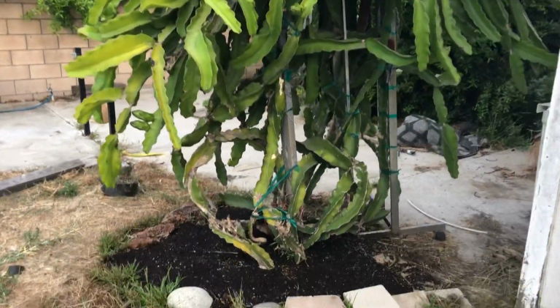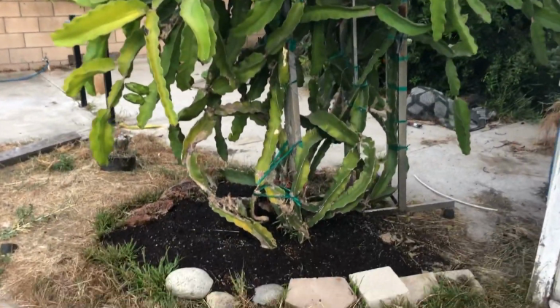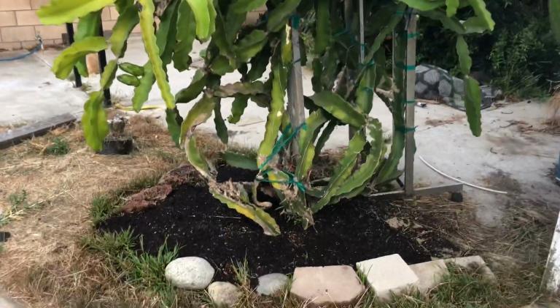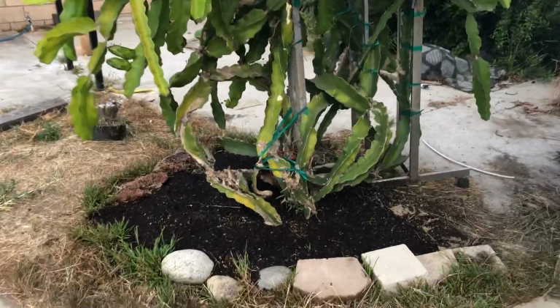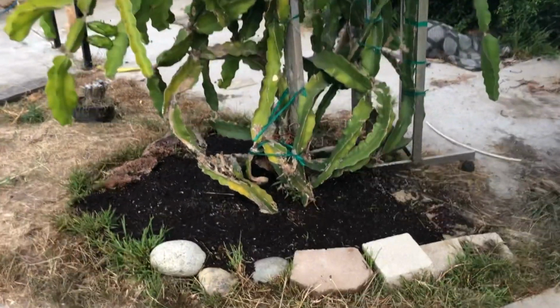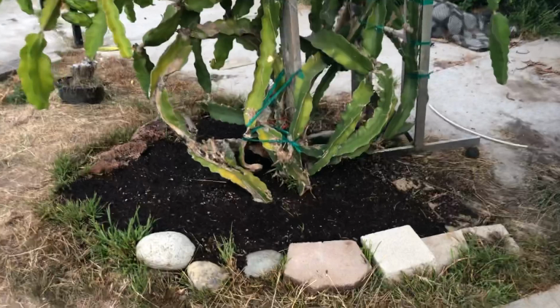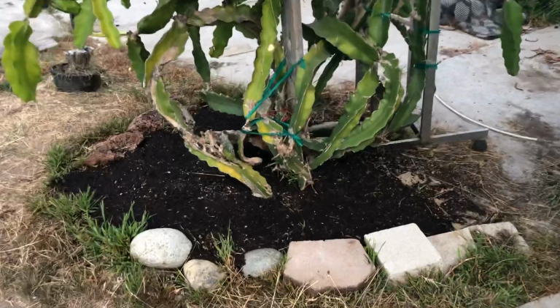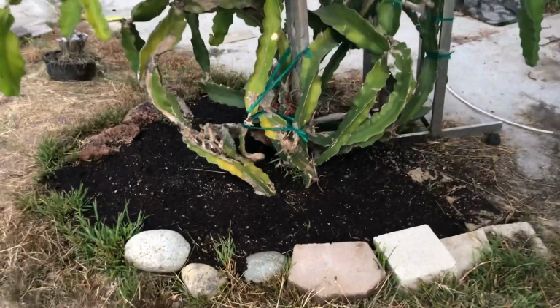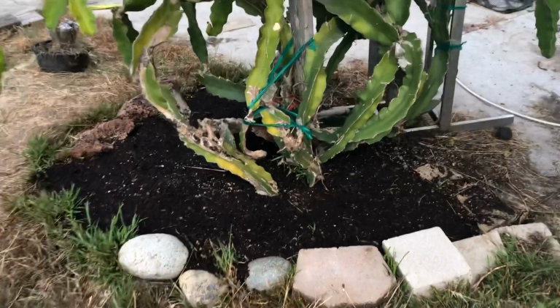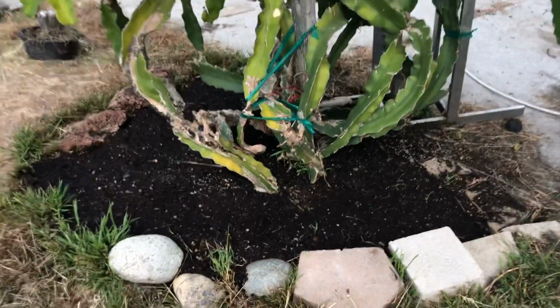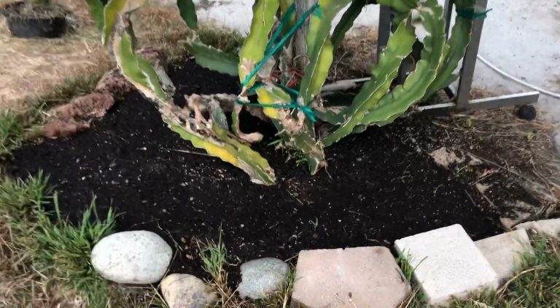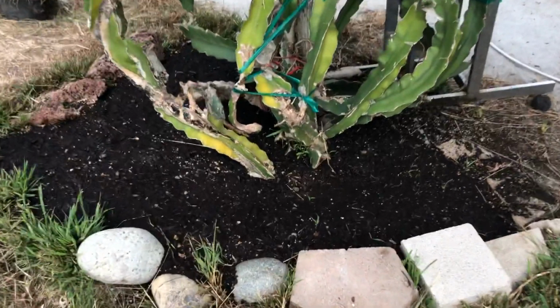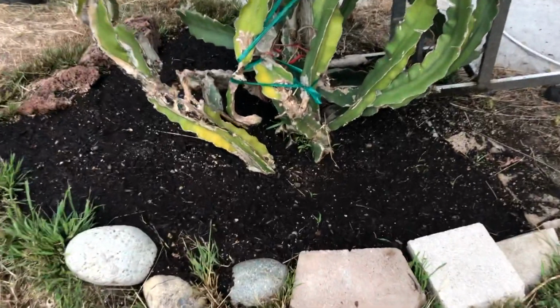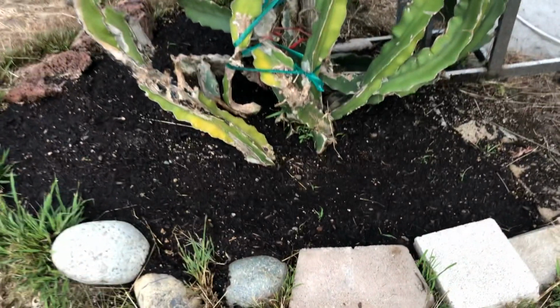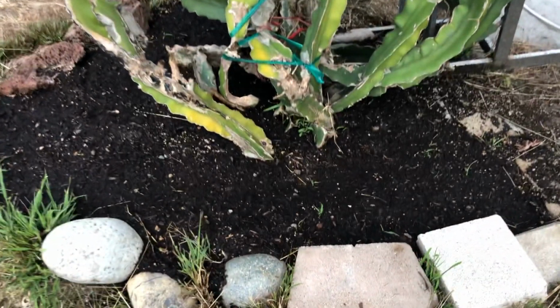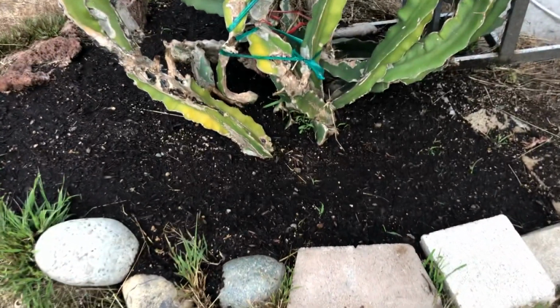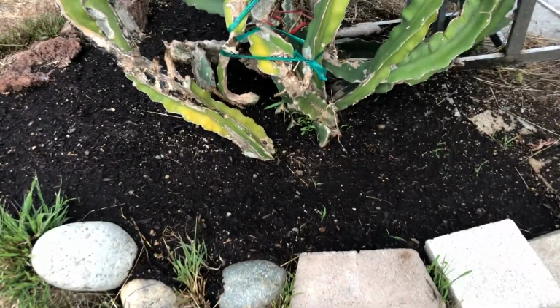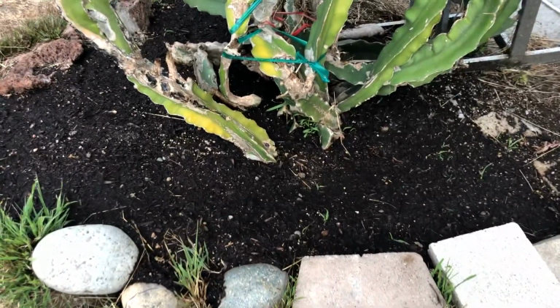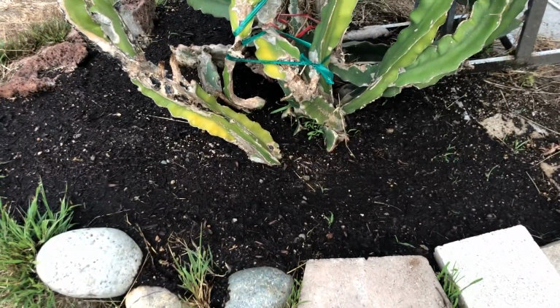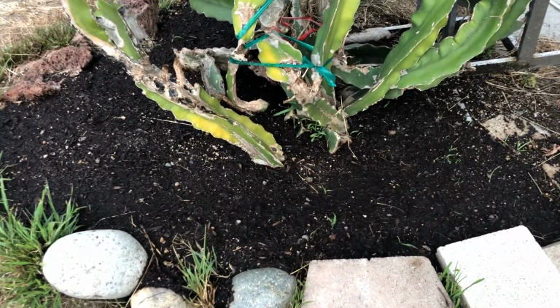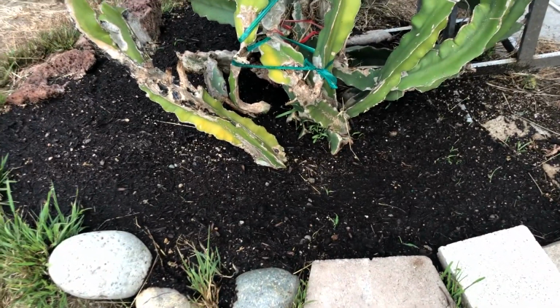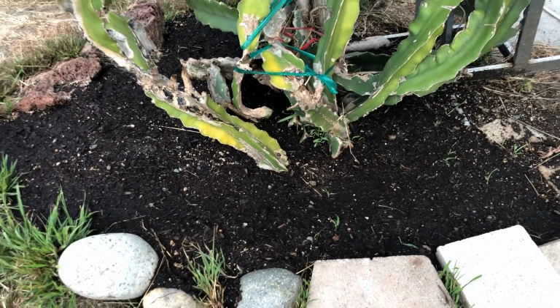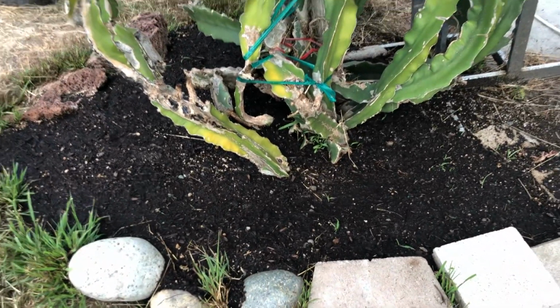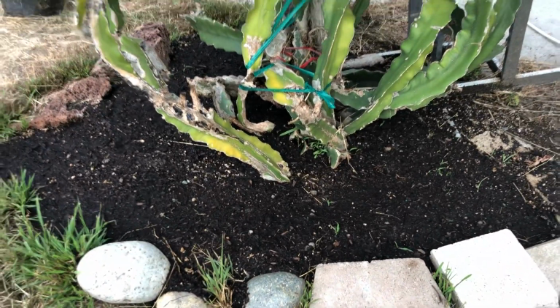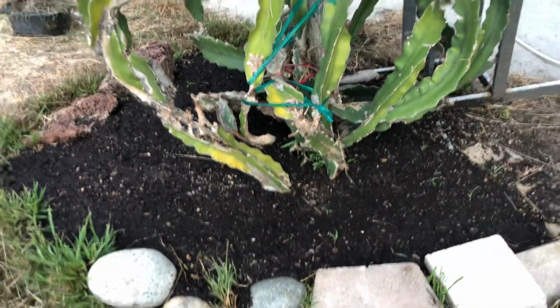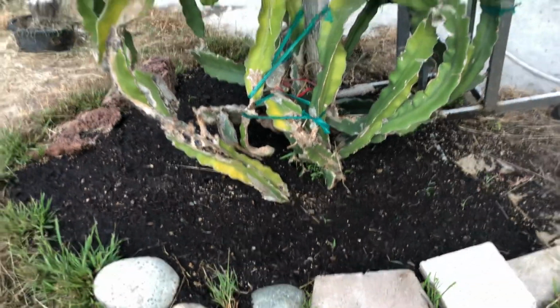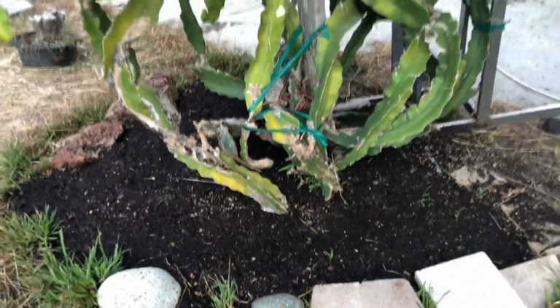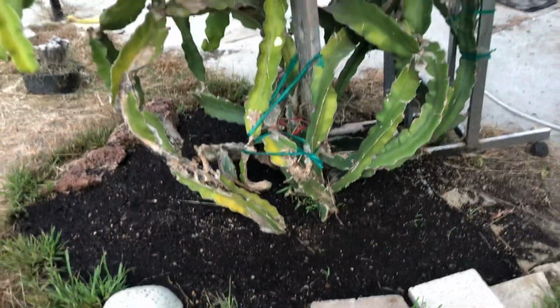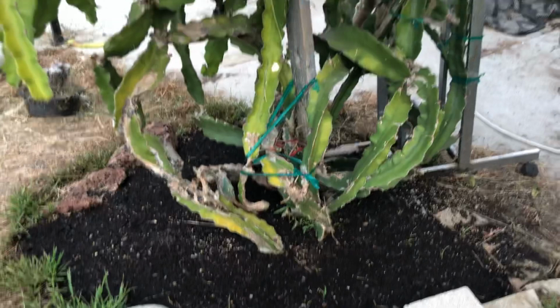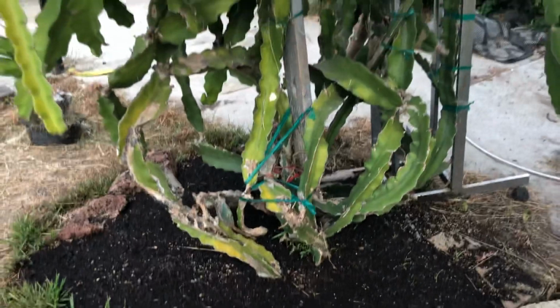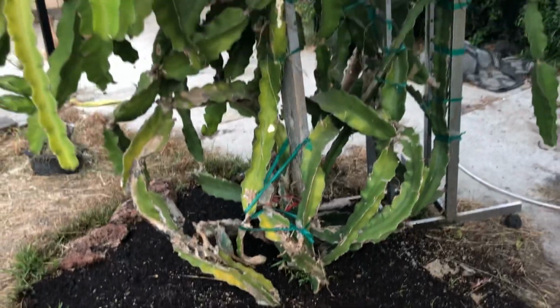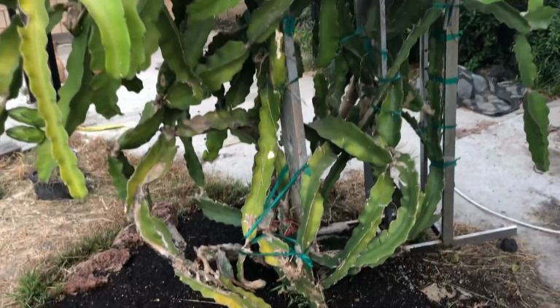By the way, it's currently being planted into the ground and fertilized by chicken manure, so that's what it's feeding on right now.